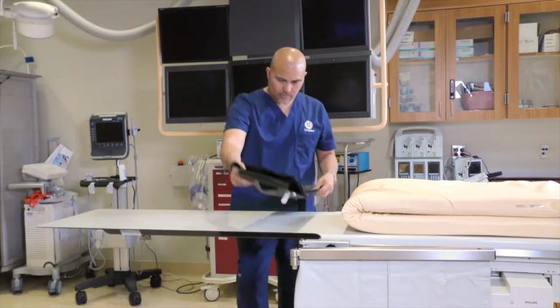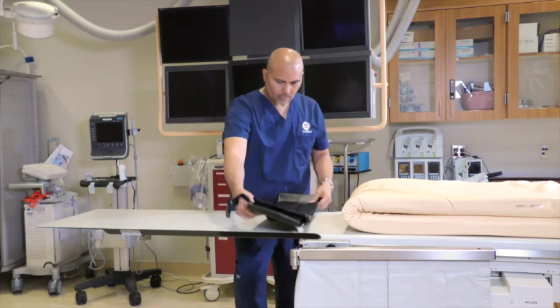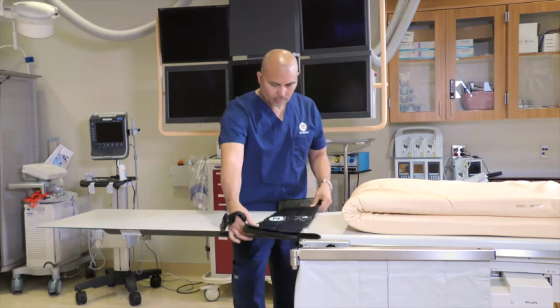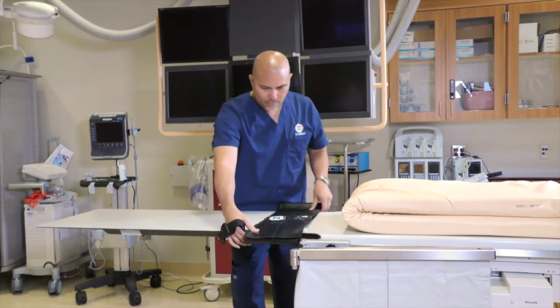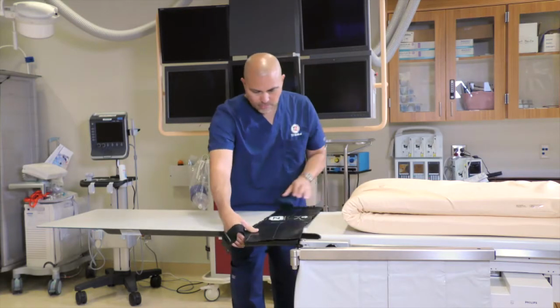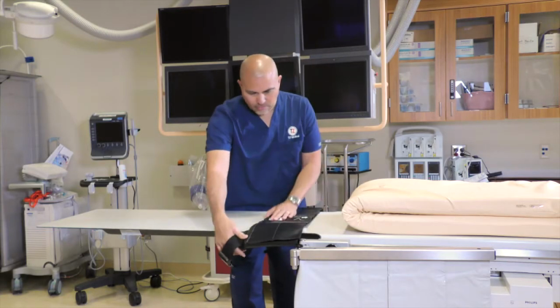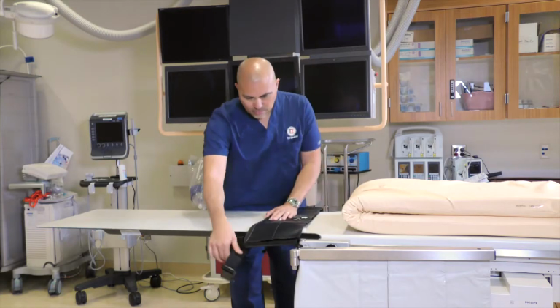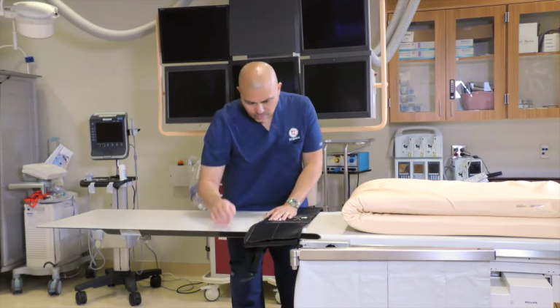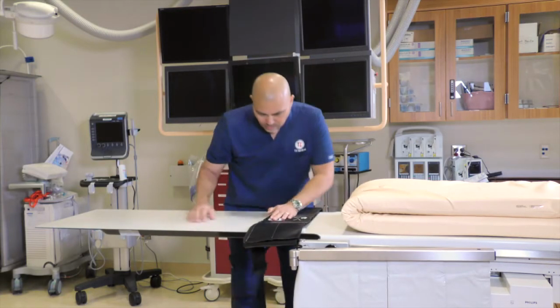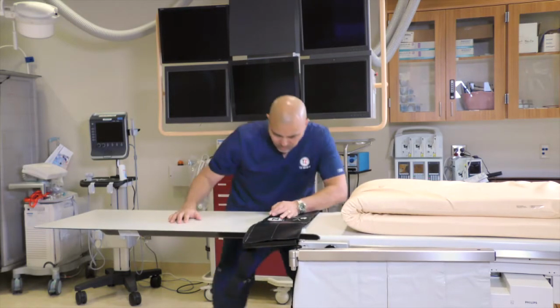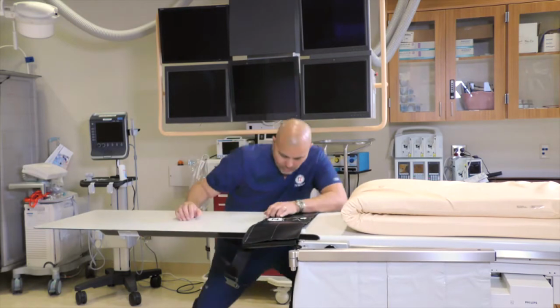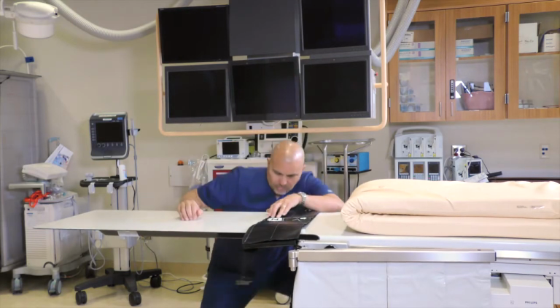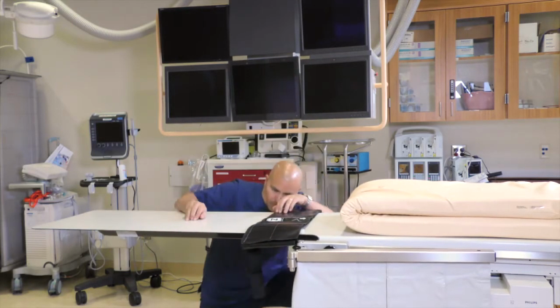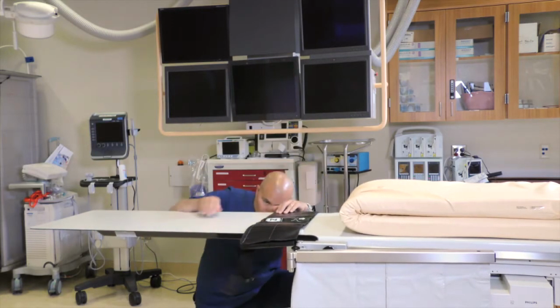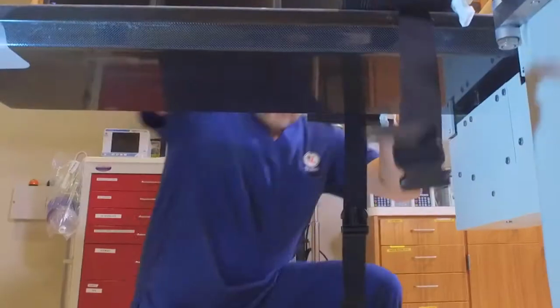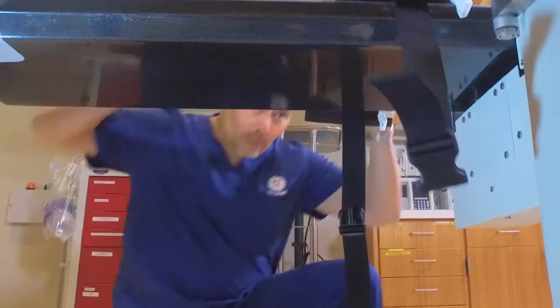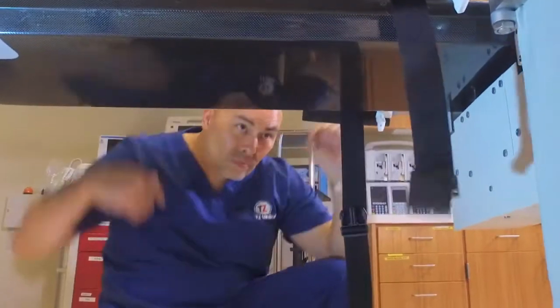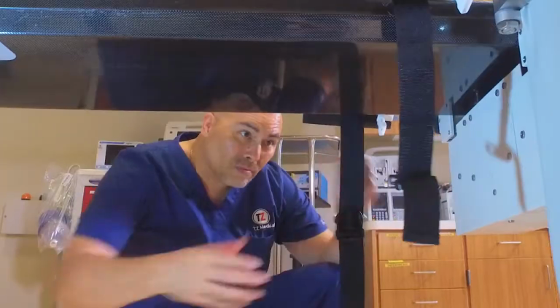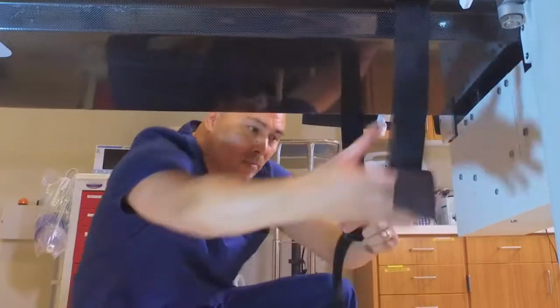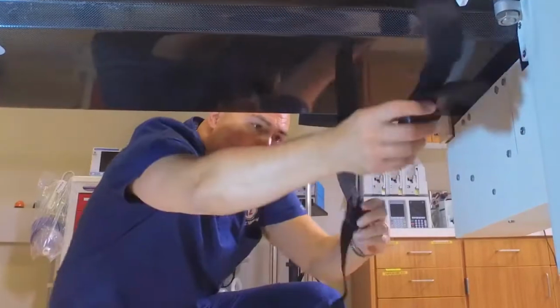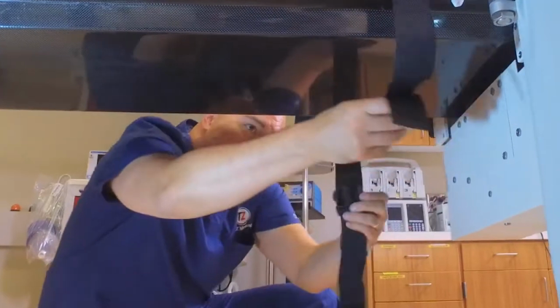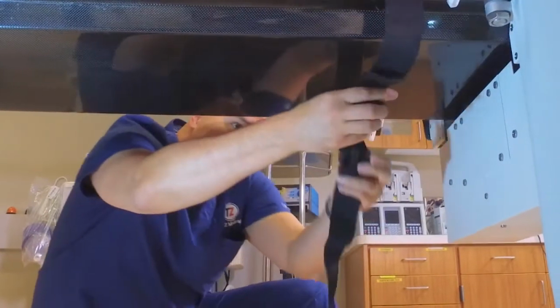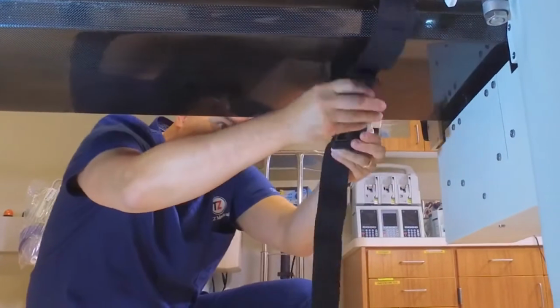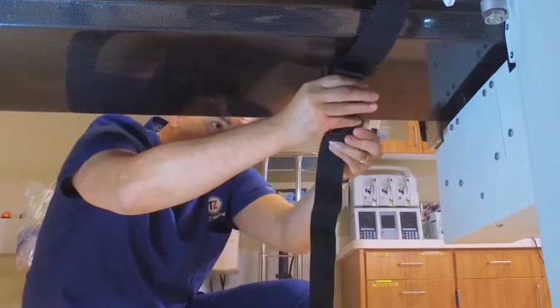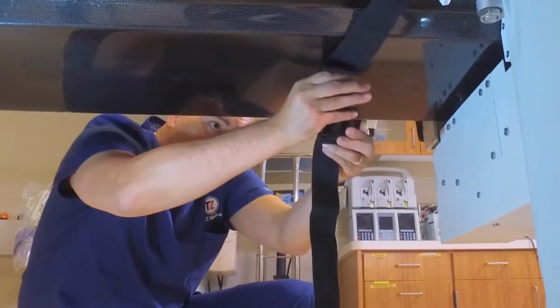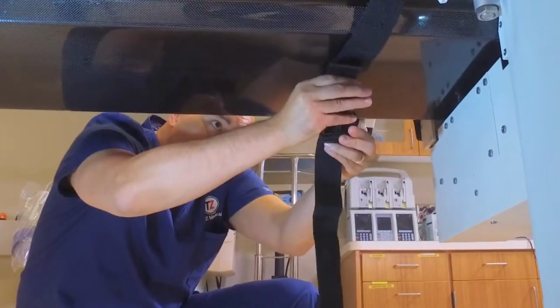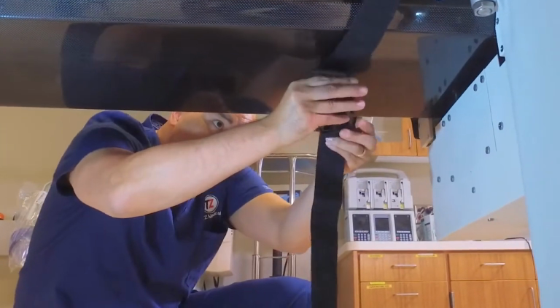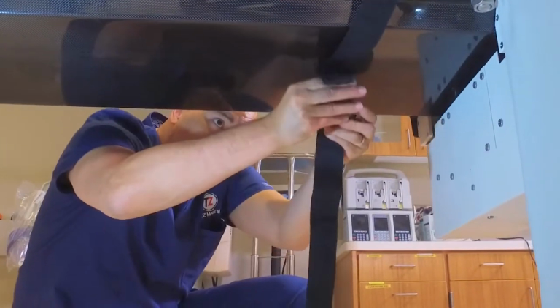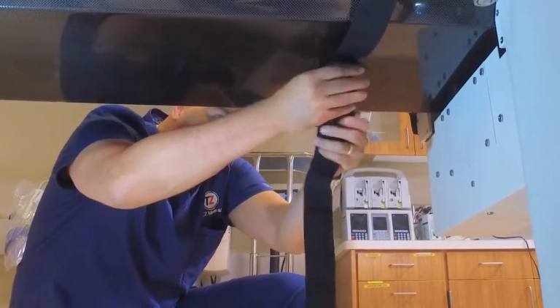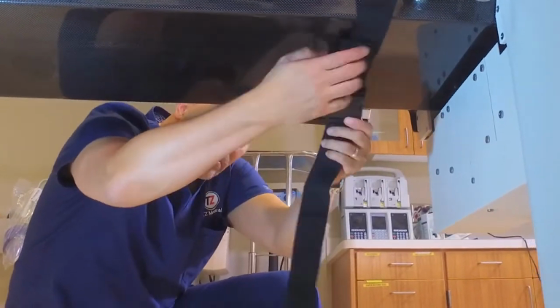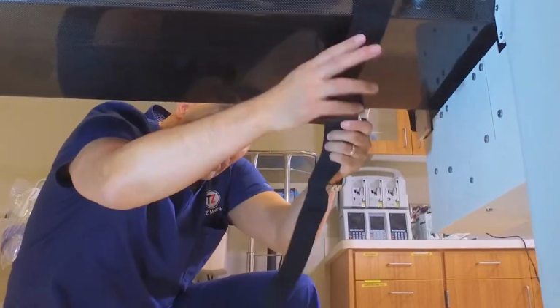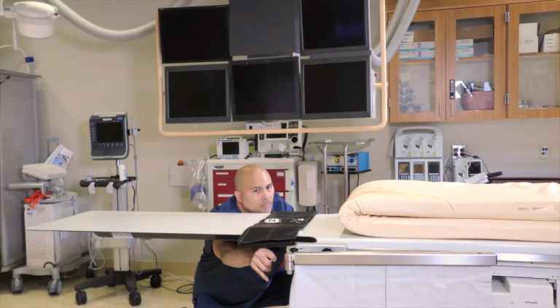The immobilizer secures to the table, allowing you to easily deploy, clean, and store the product when needed.